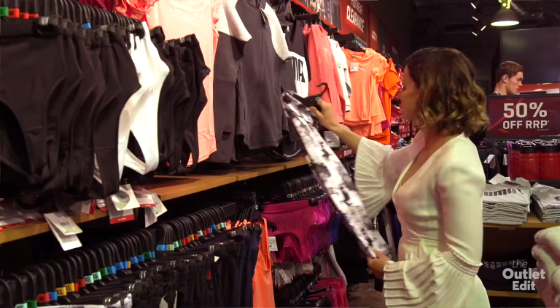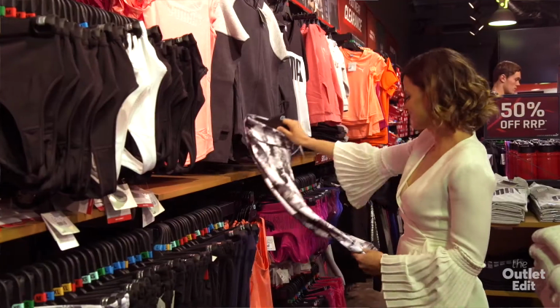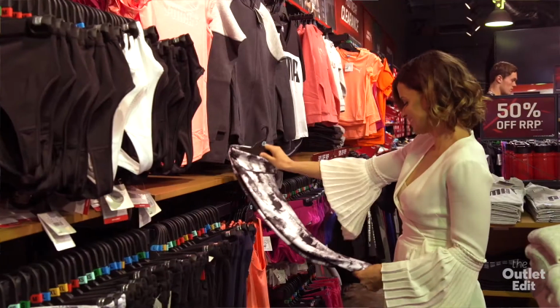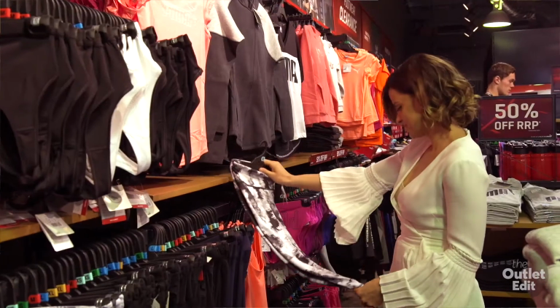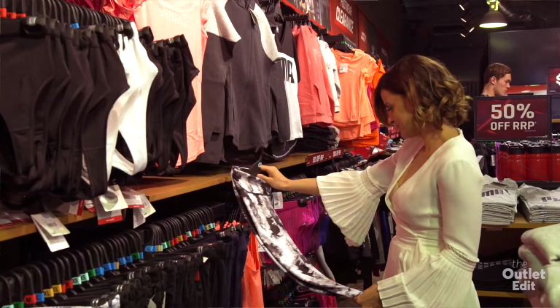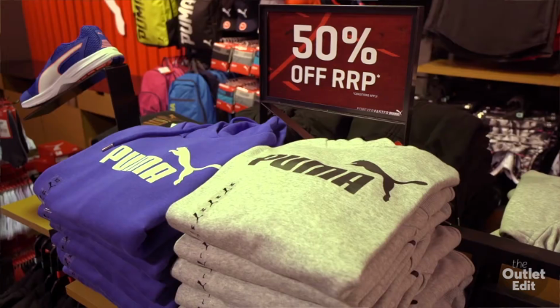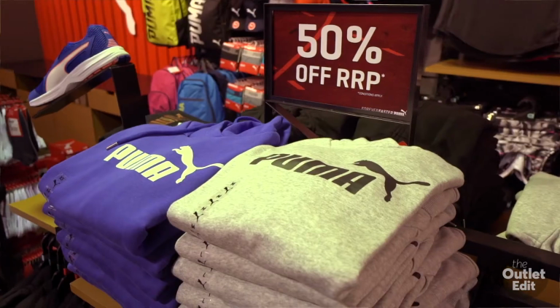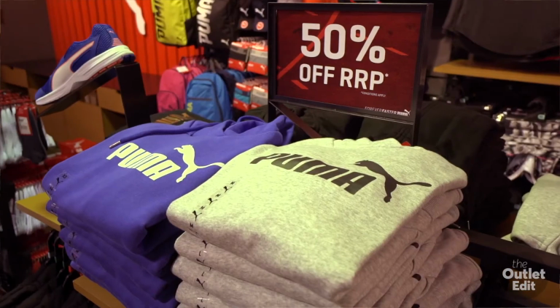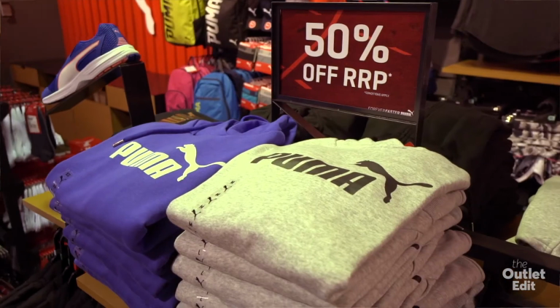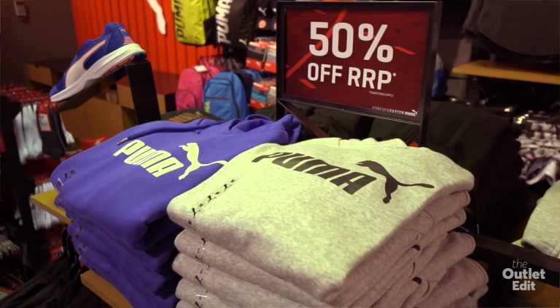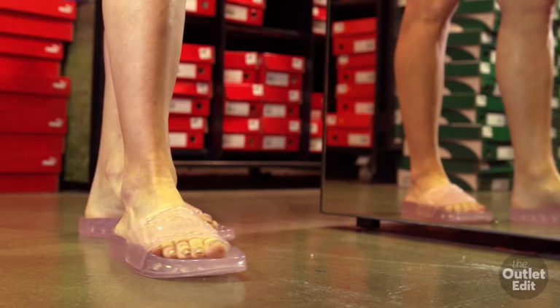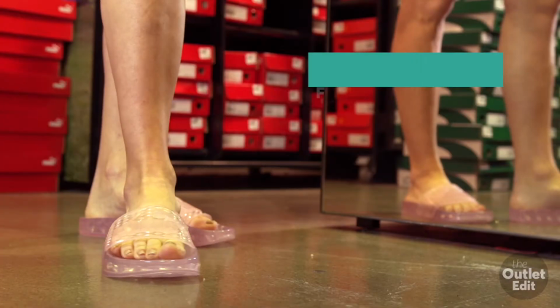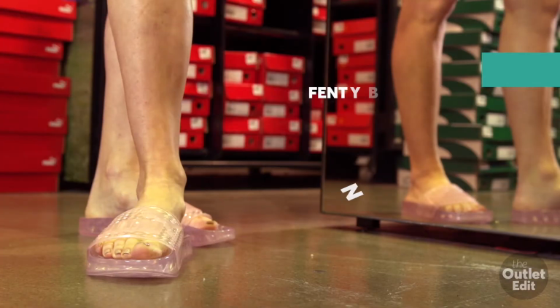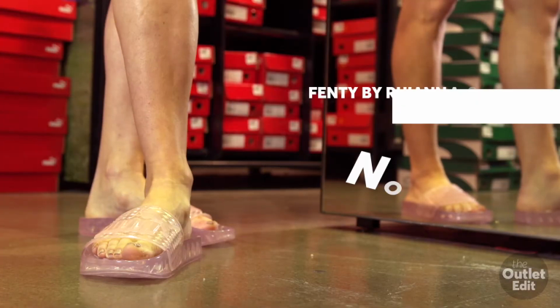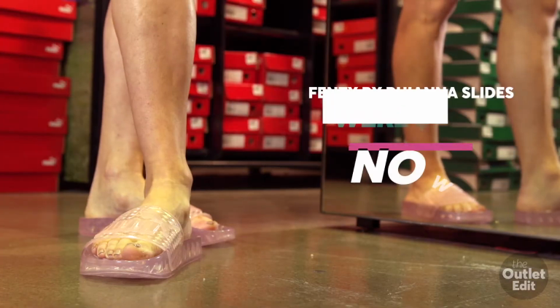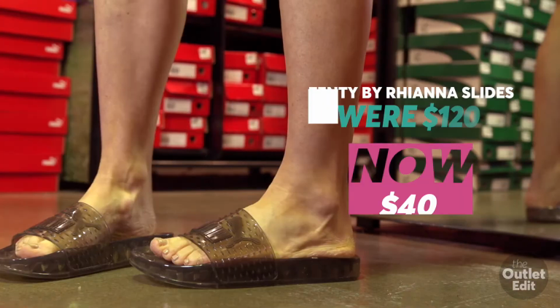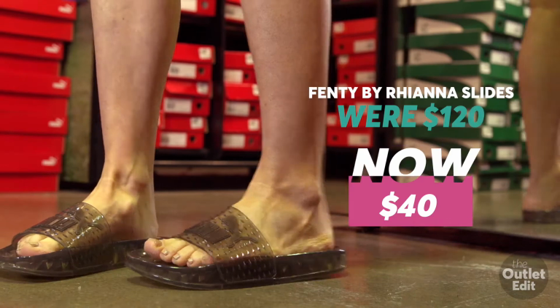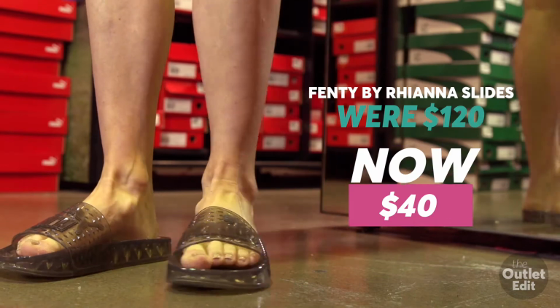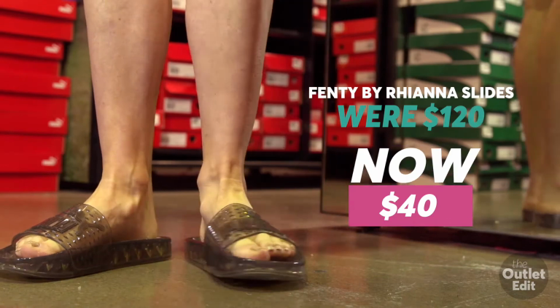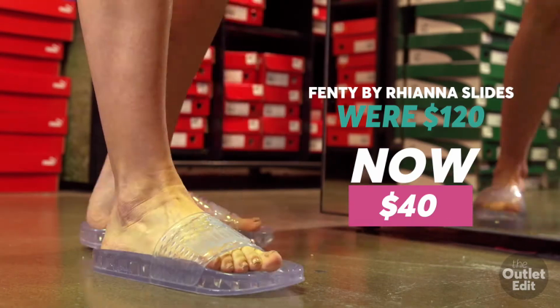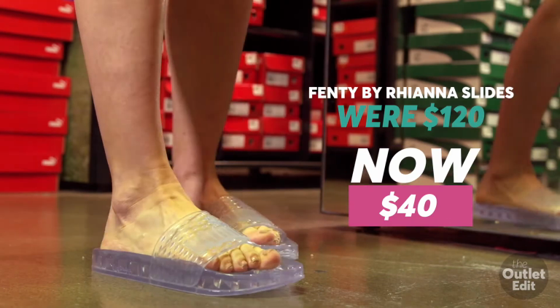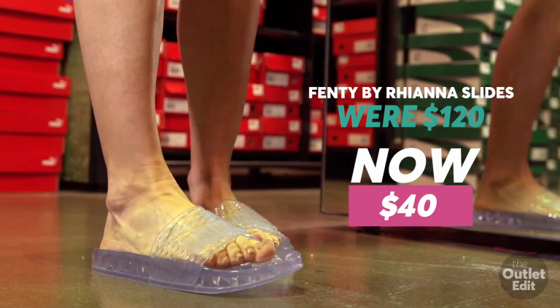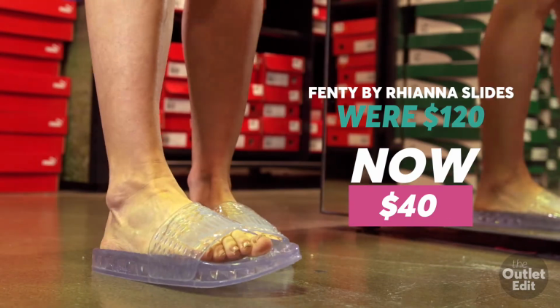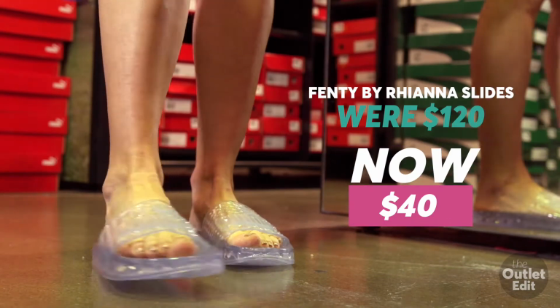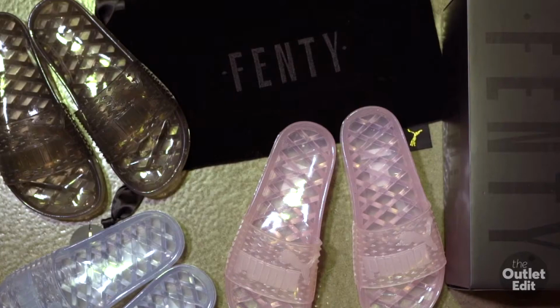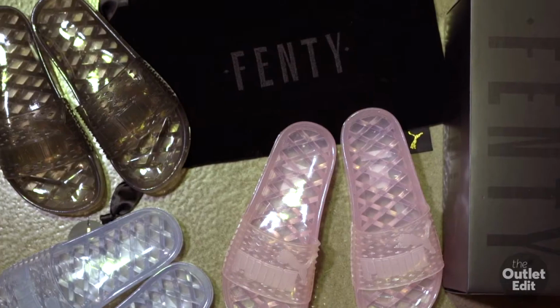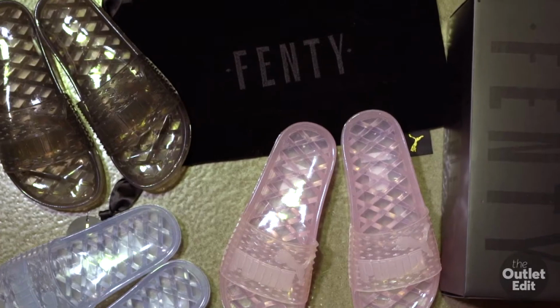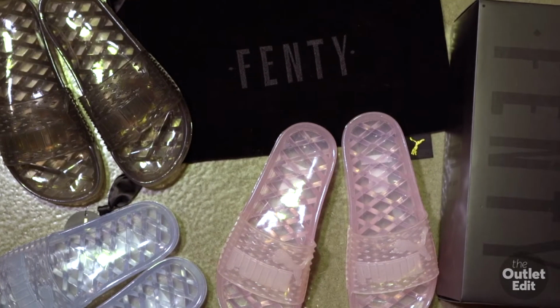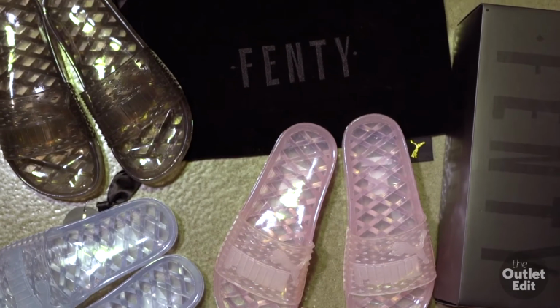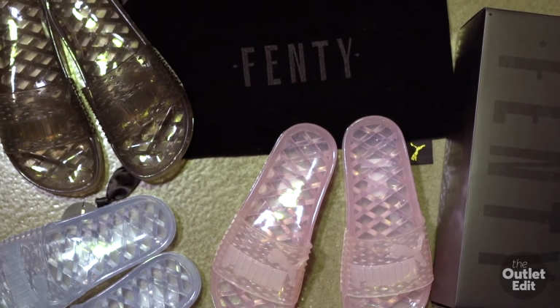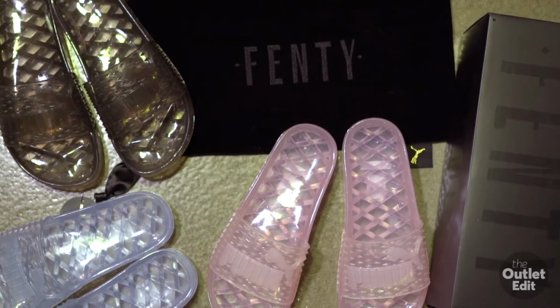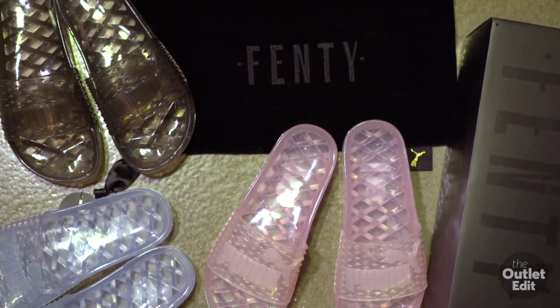And if you're a fashionista, you'll be happy to know that Rihanna's brand Fenty is available right here in the Puma store.